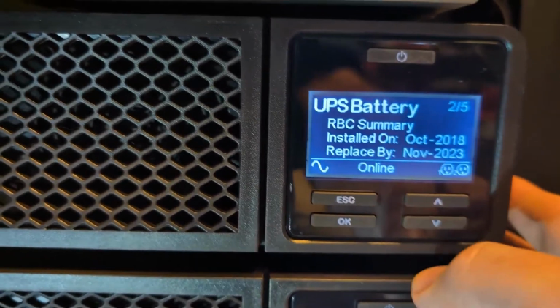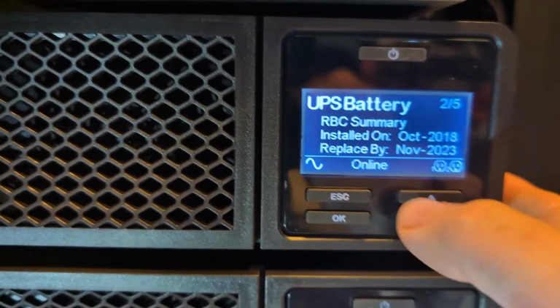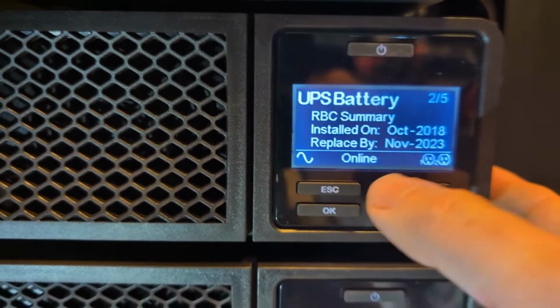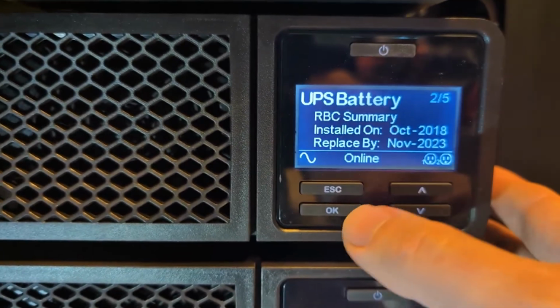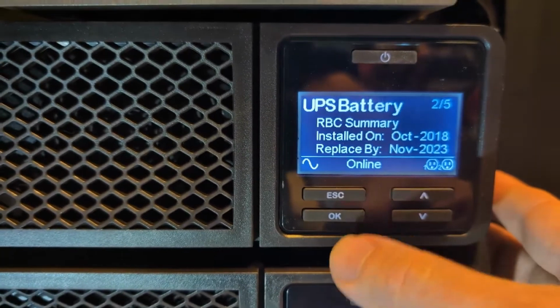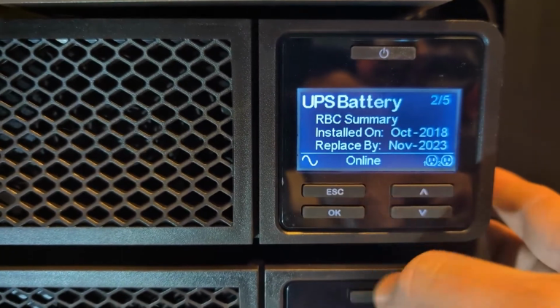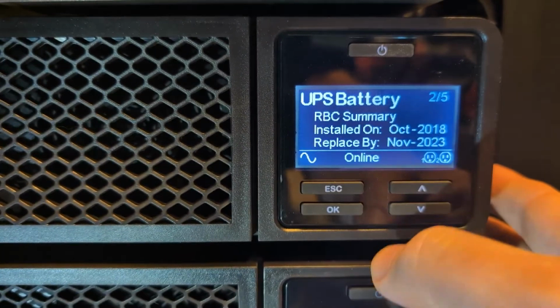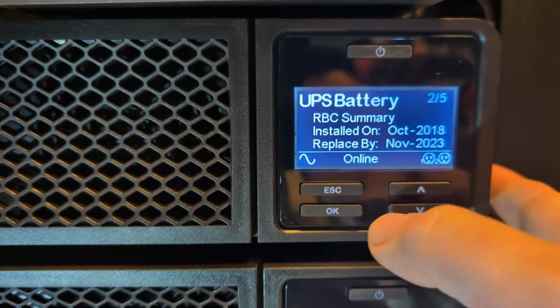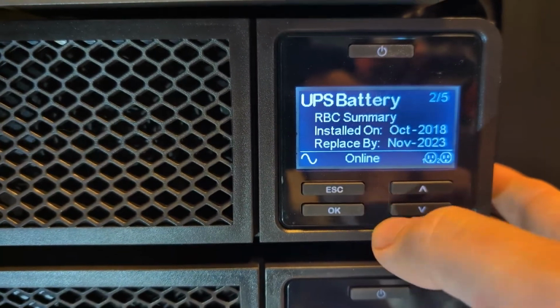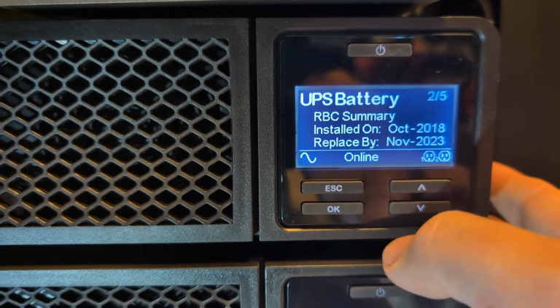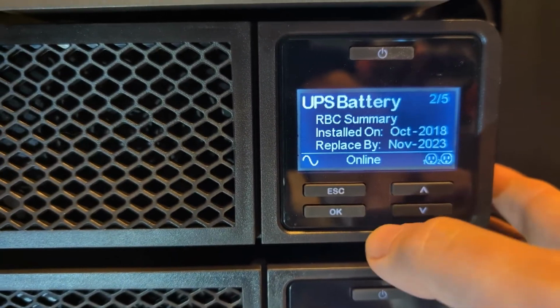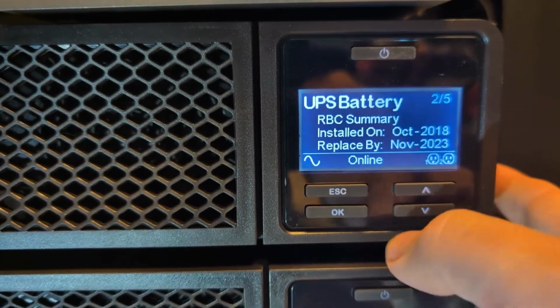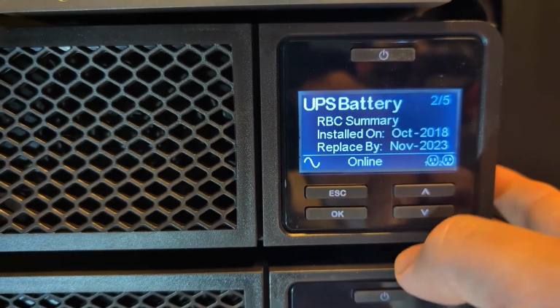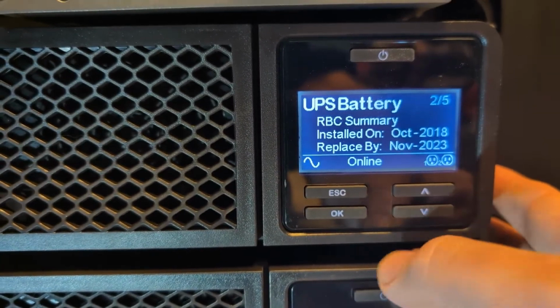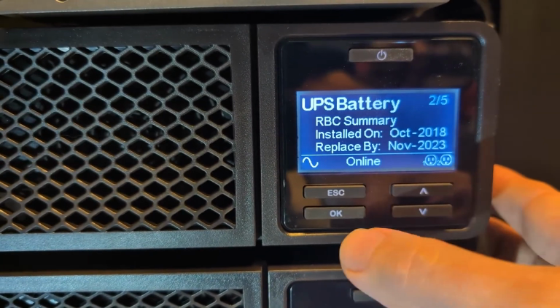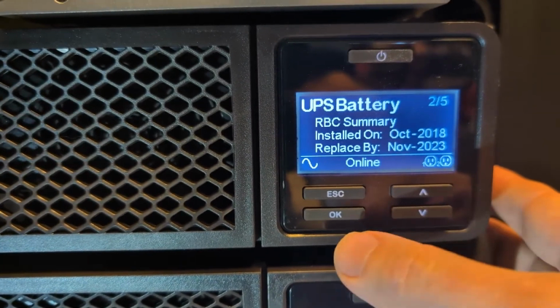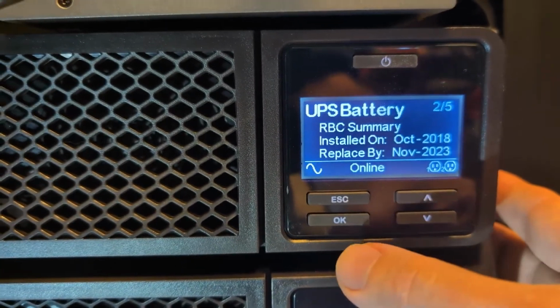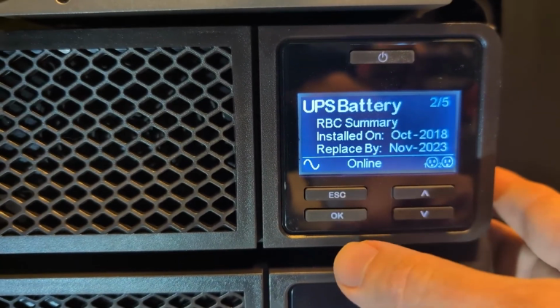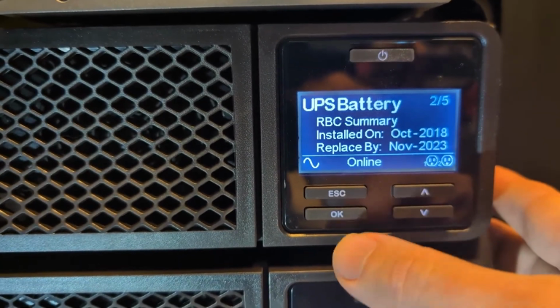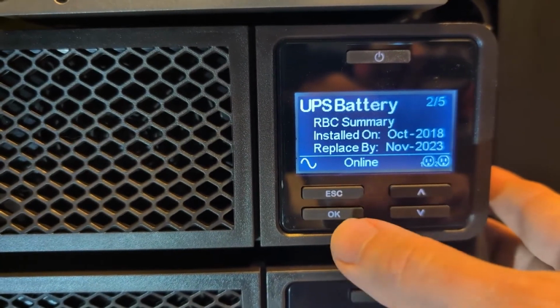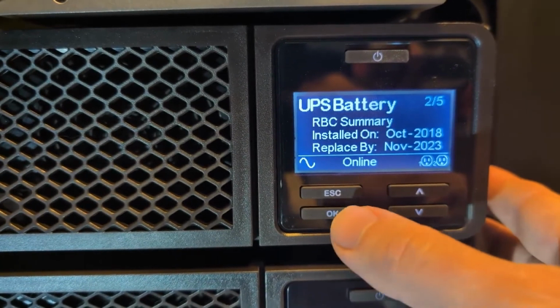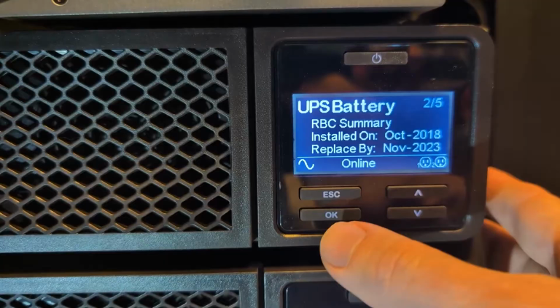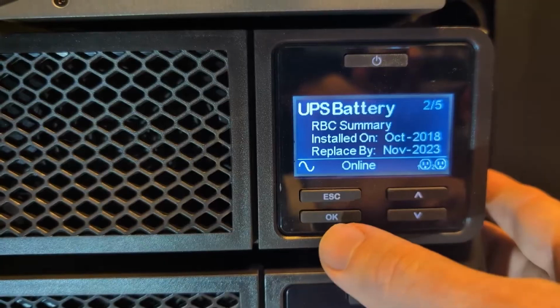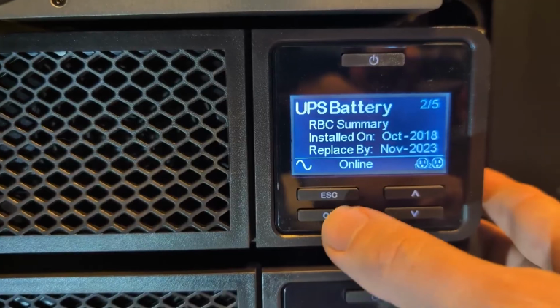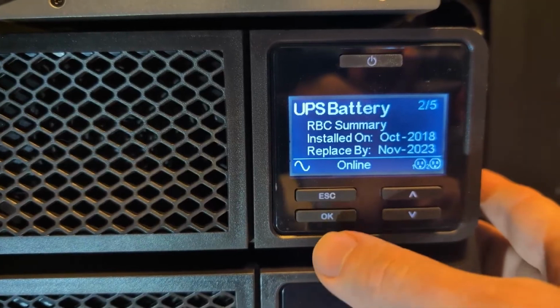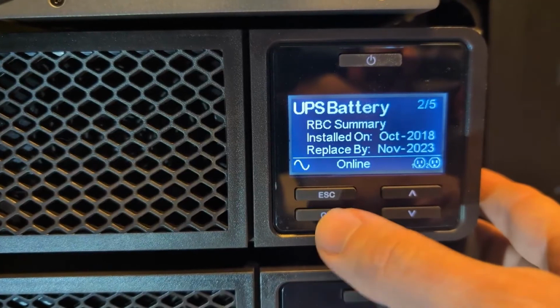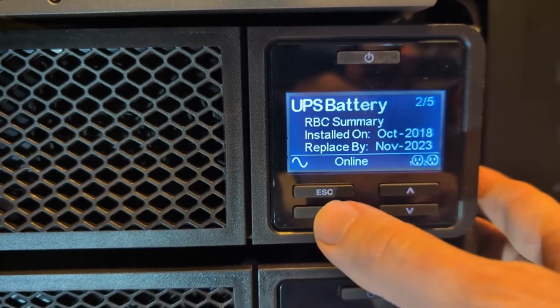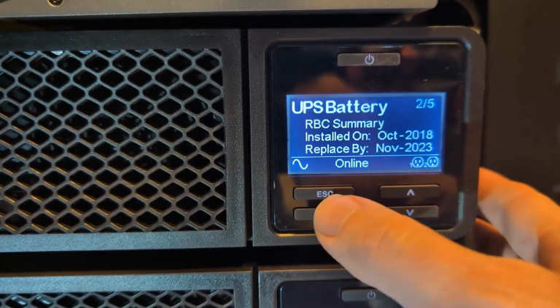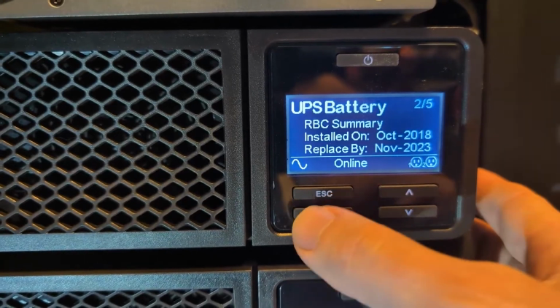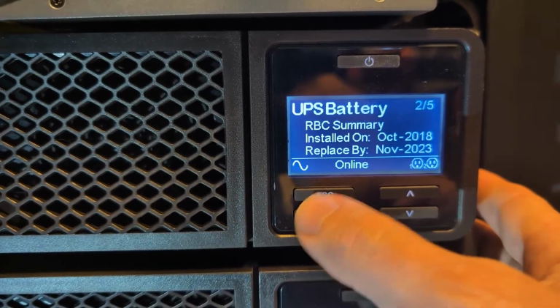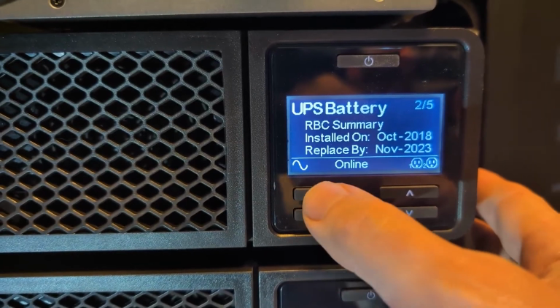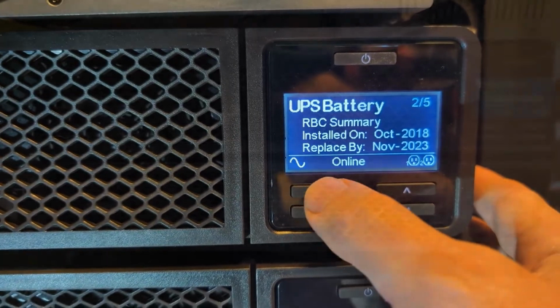It's now April 2024, so we're a little bit past that date. Fortunately, the battery has not failed — it's still holding a charge, but we're going to go ahead and get that replaced here today.